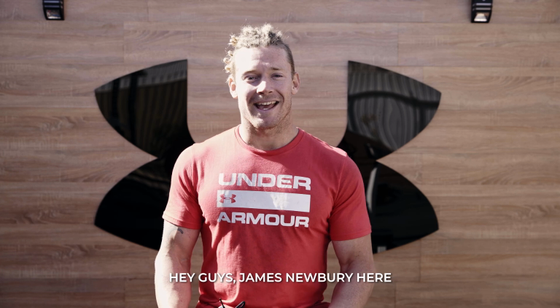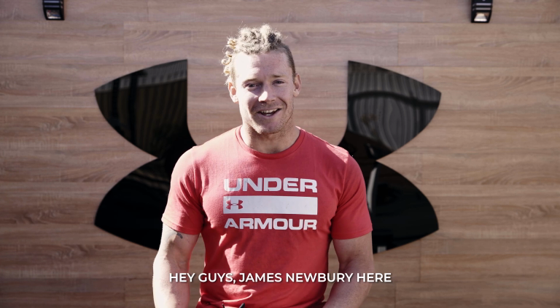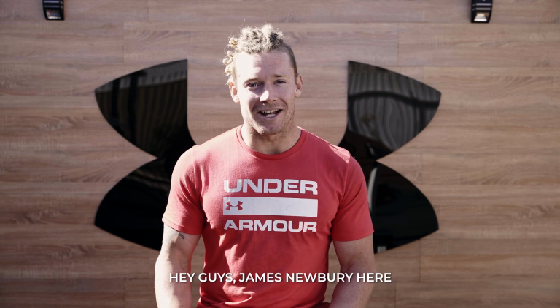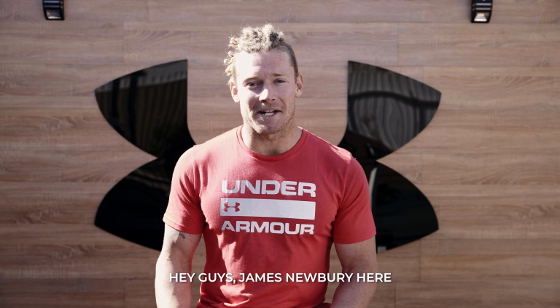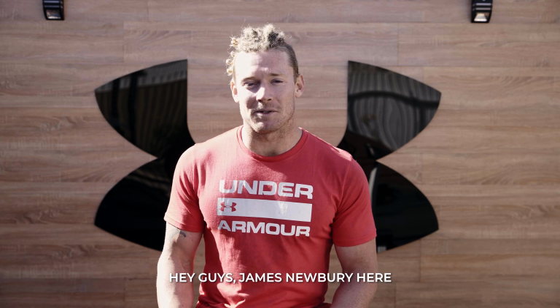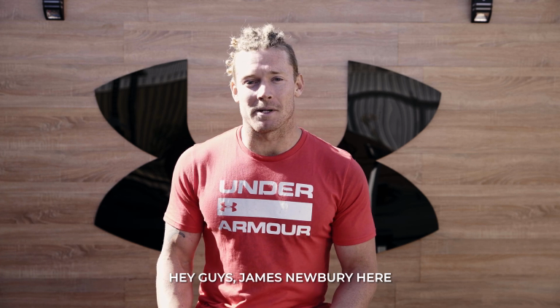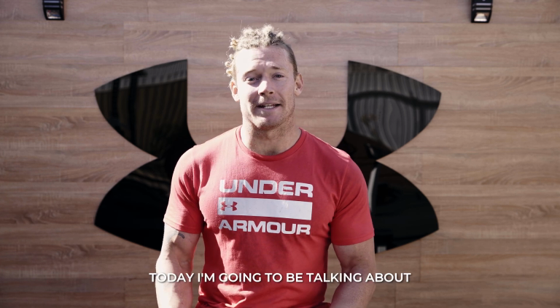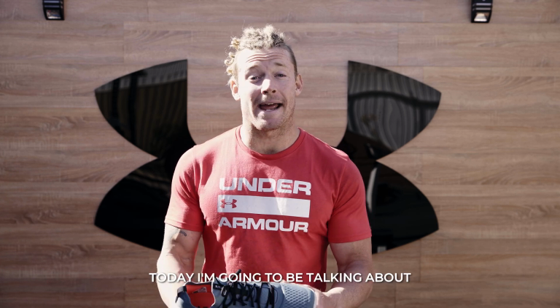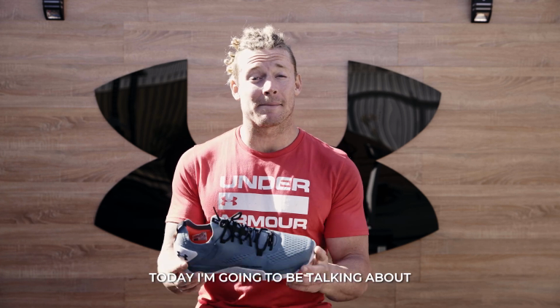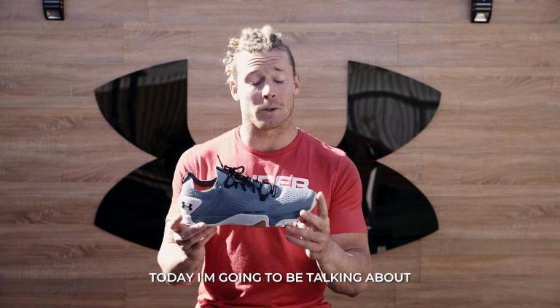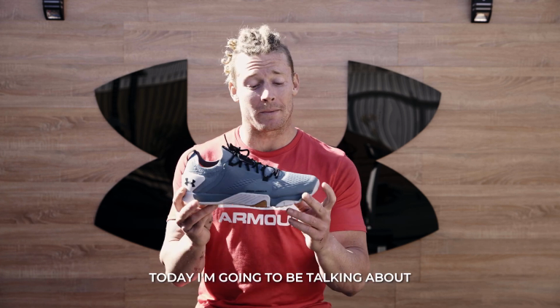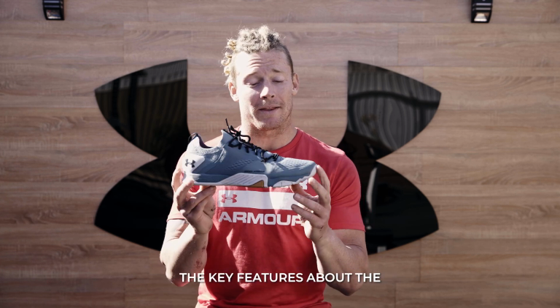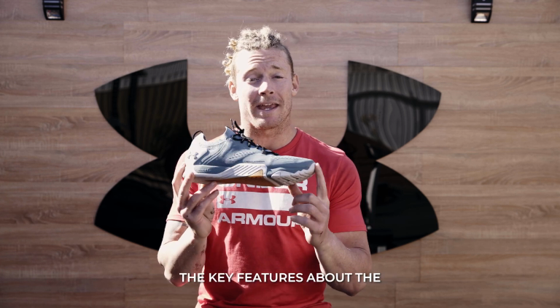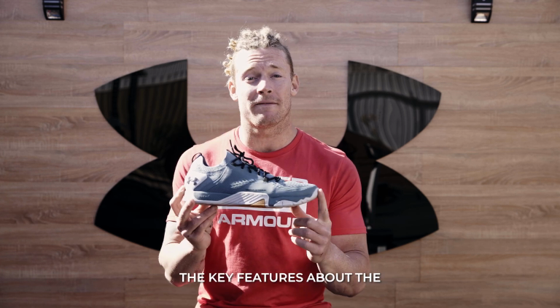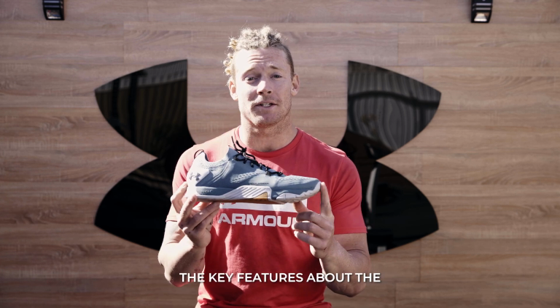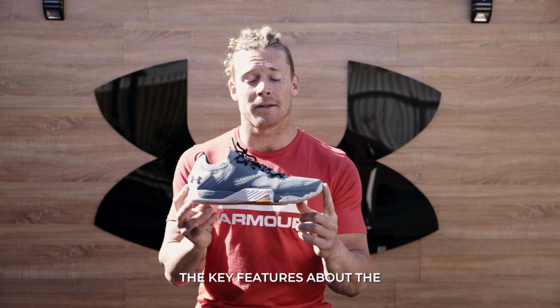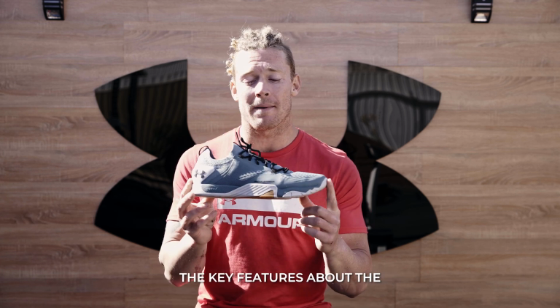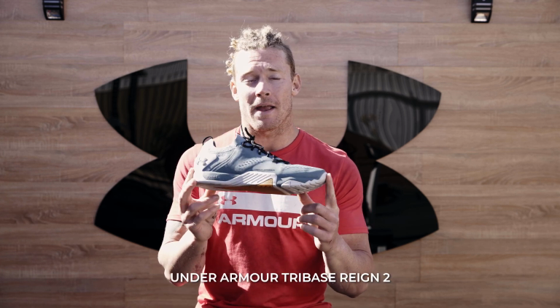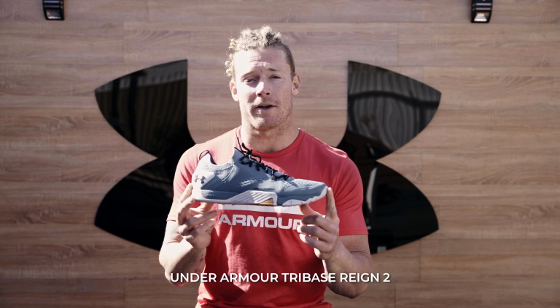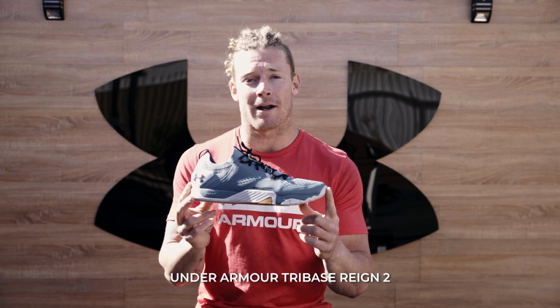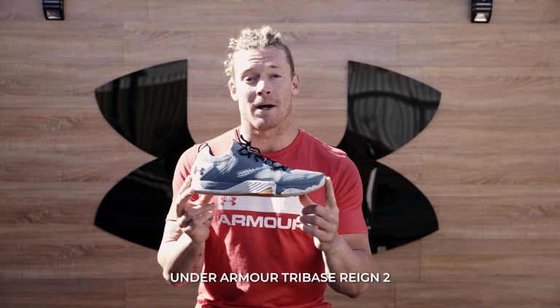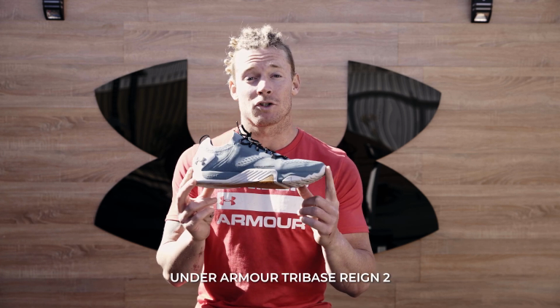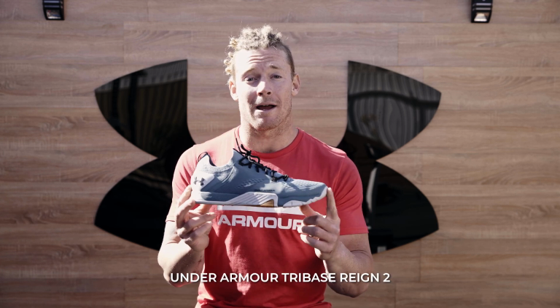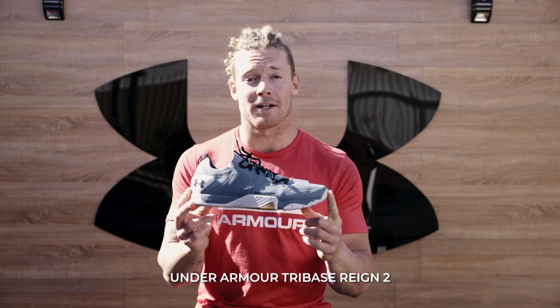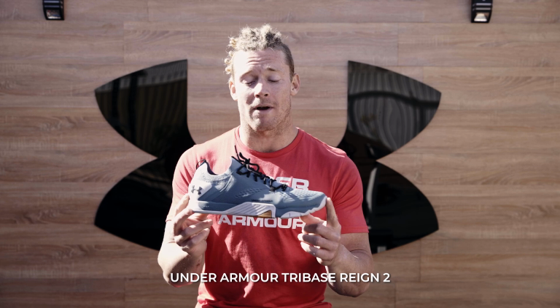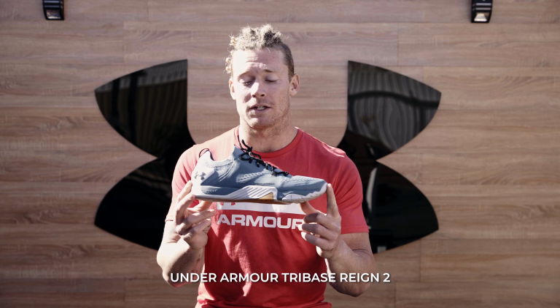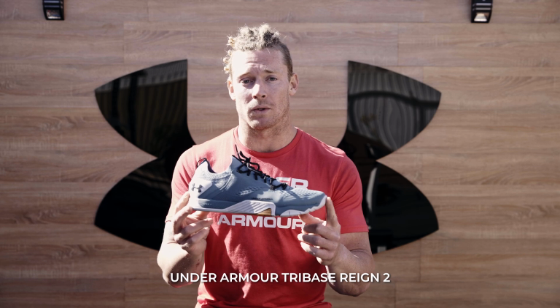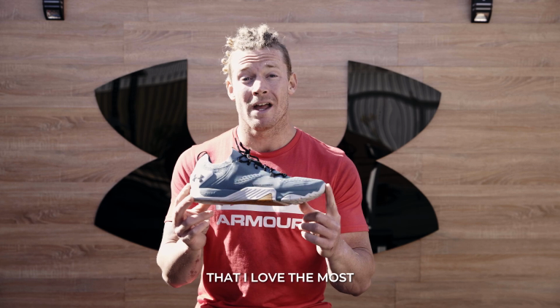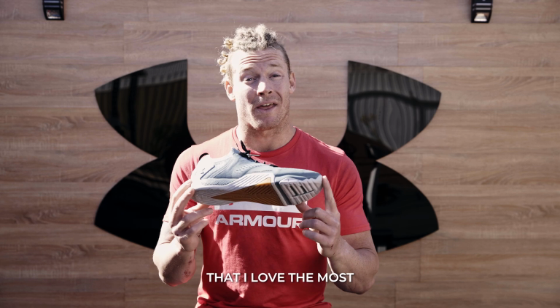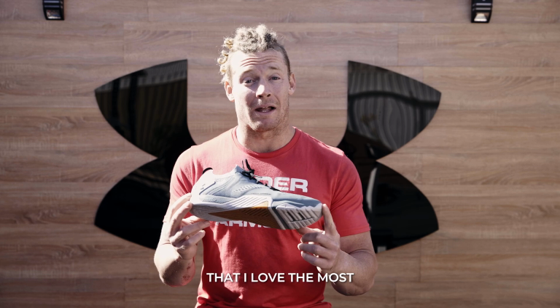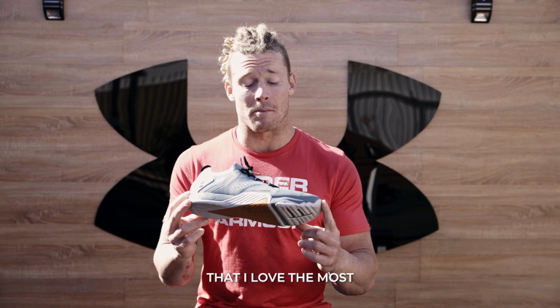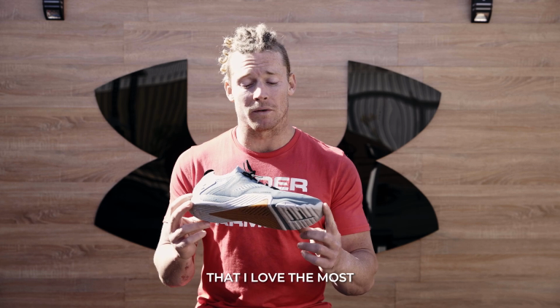Hey guys, James Newbury here. Today I'm going to be talking about the key features about the Under Armour Tribase Reign 2 that I love the most.